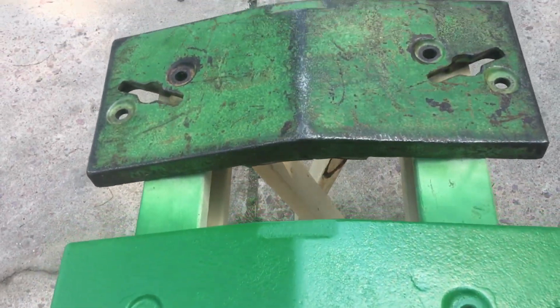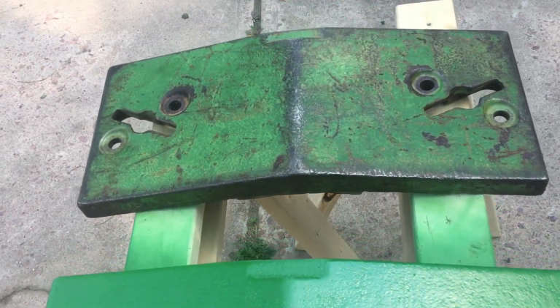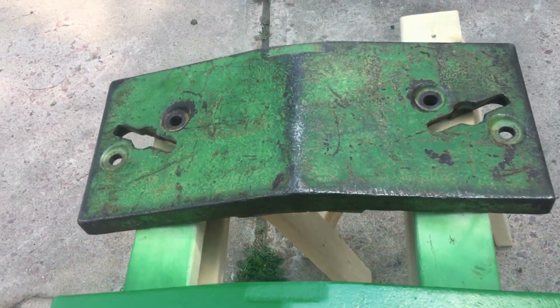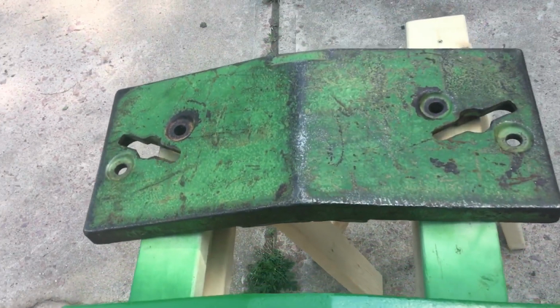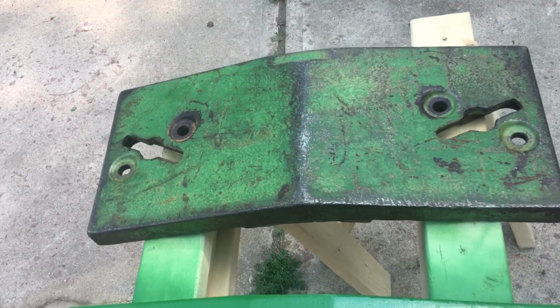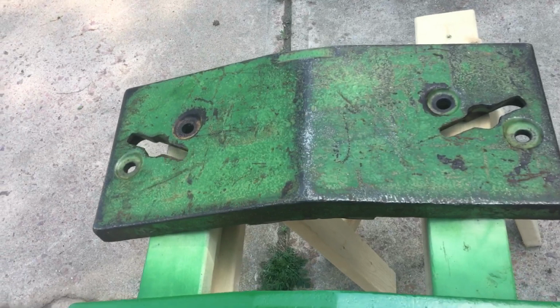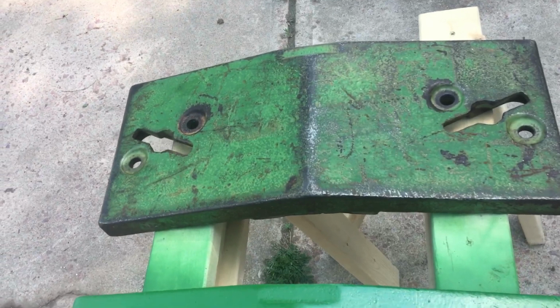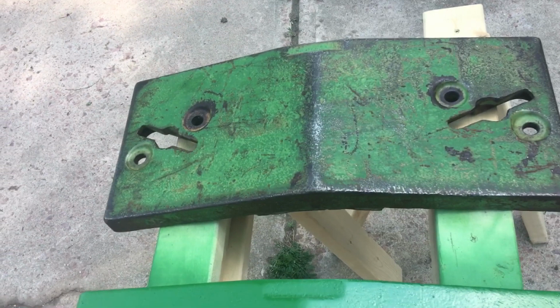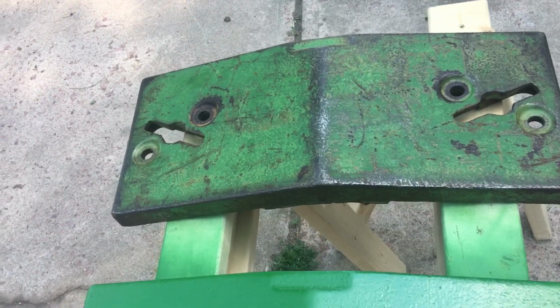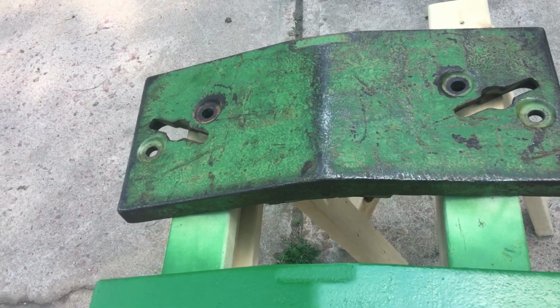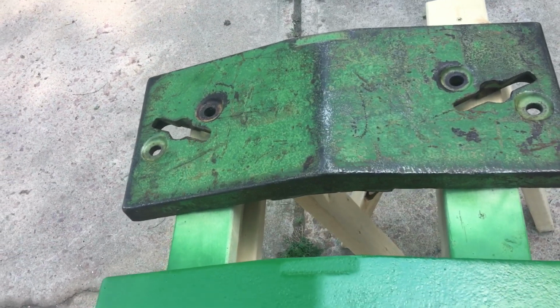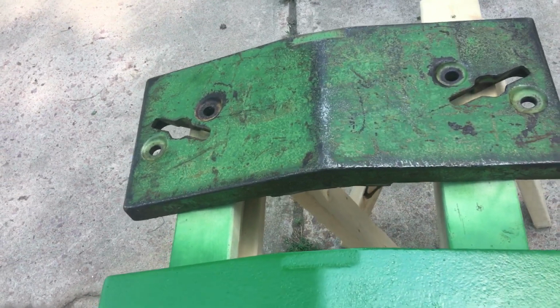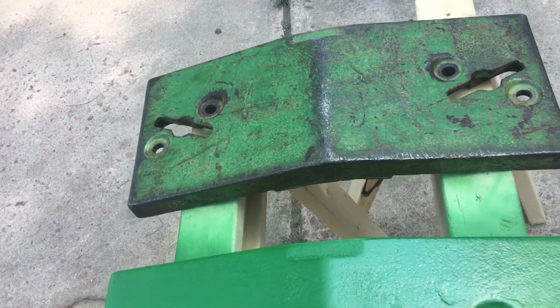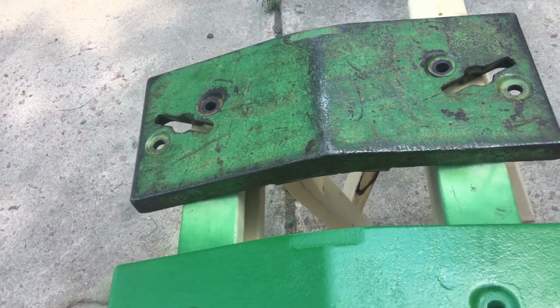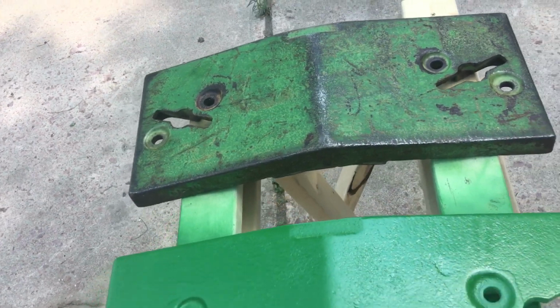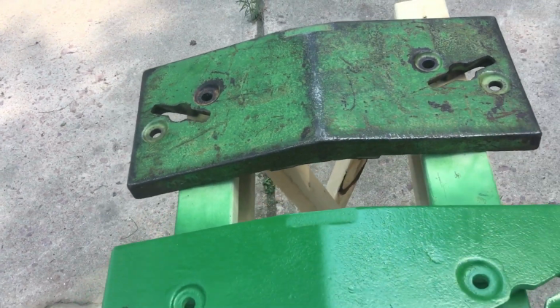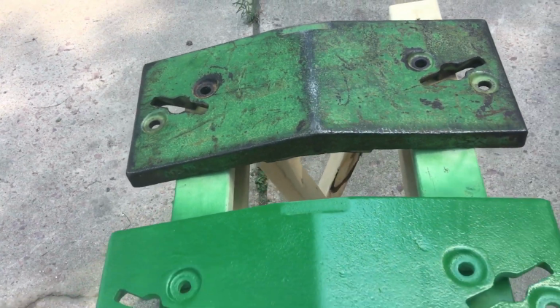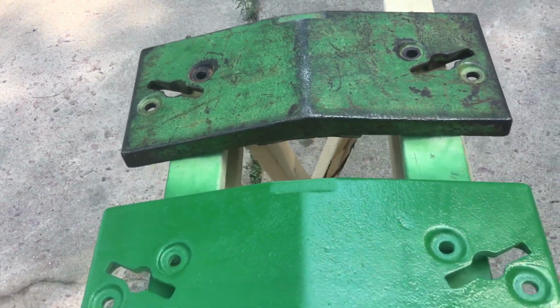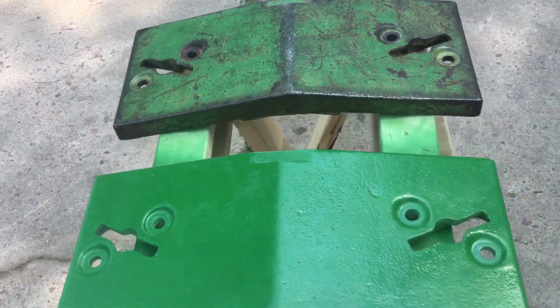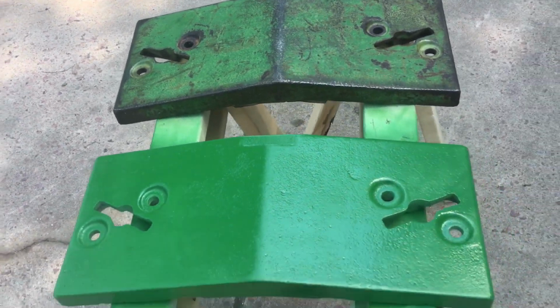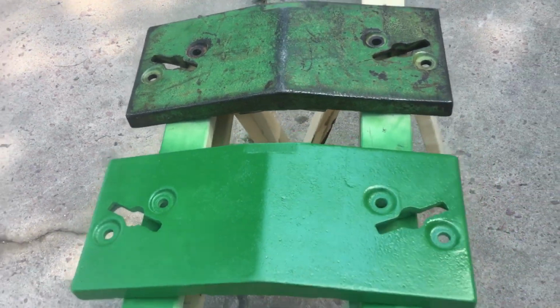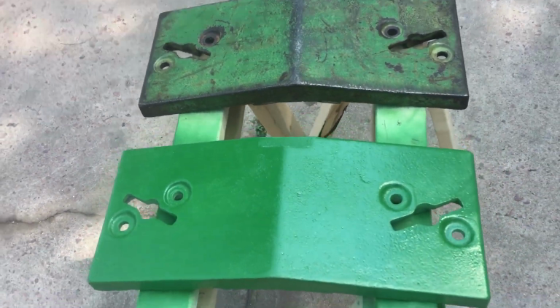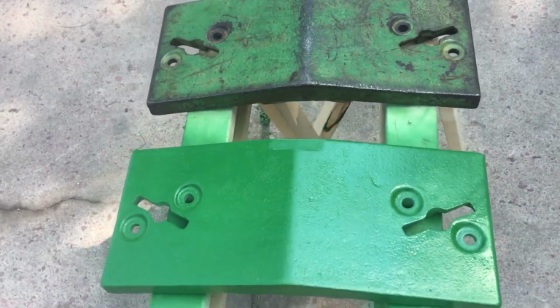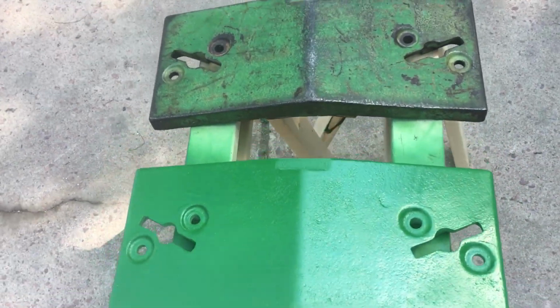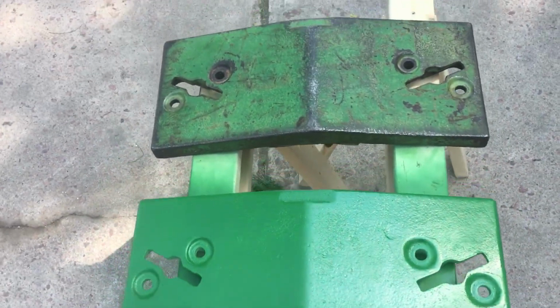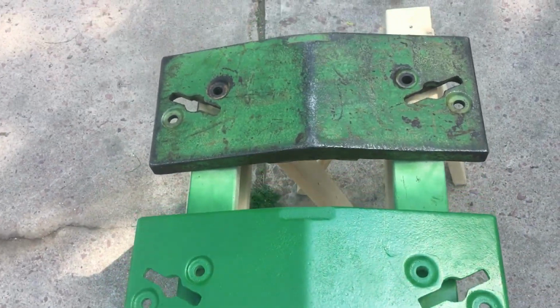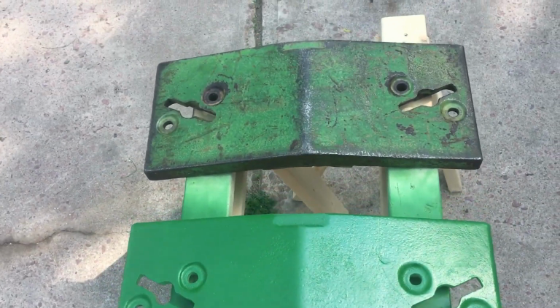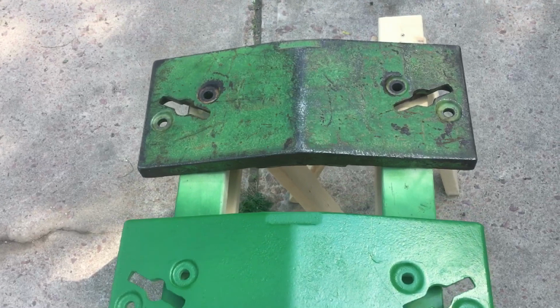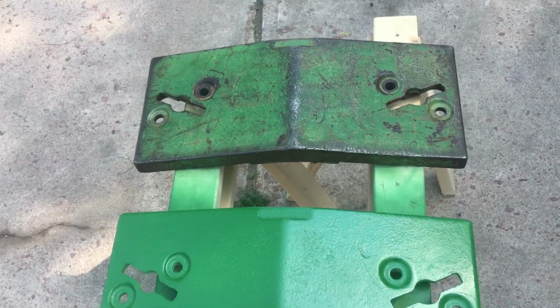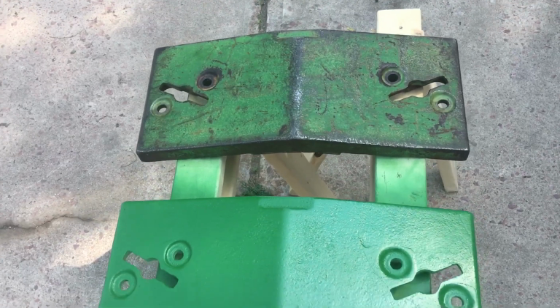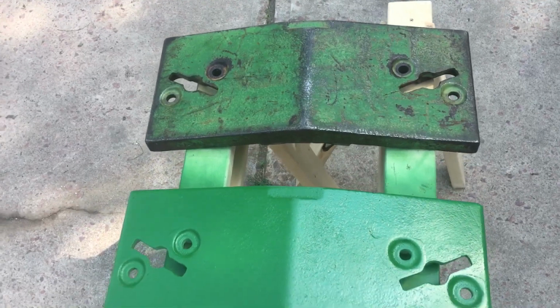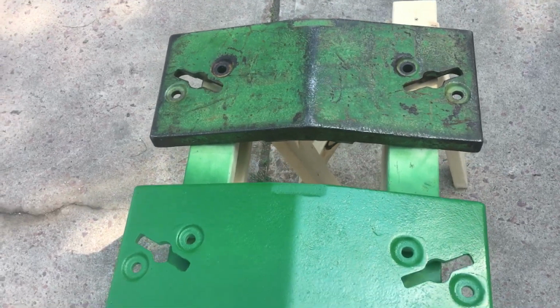There's the other one that has yet to be painted. I just sat it here to get a side-by-side comparison of the two.